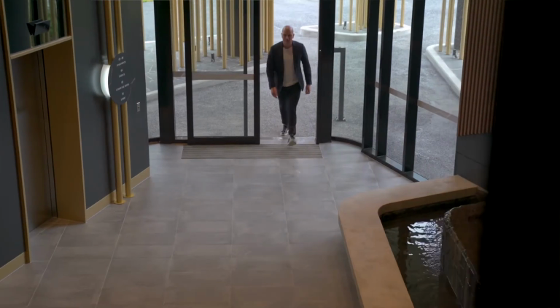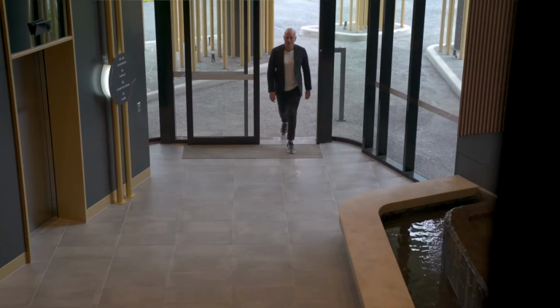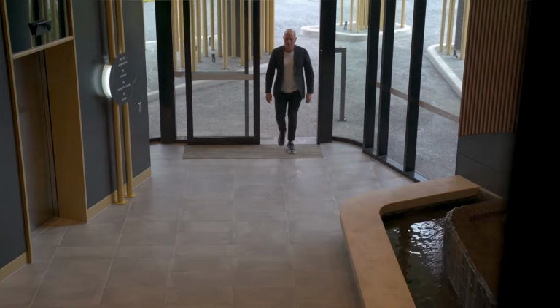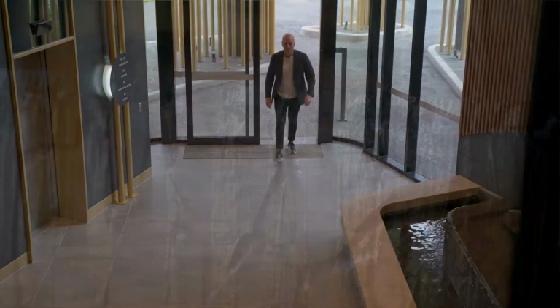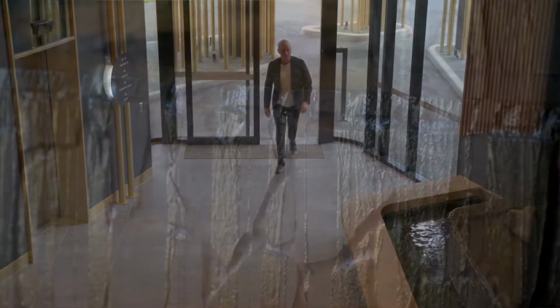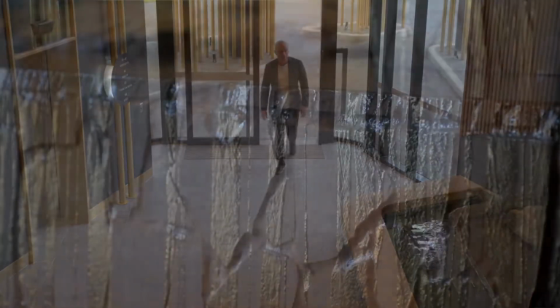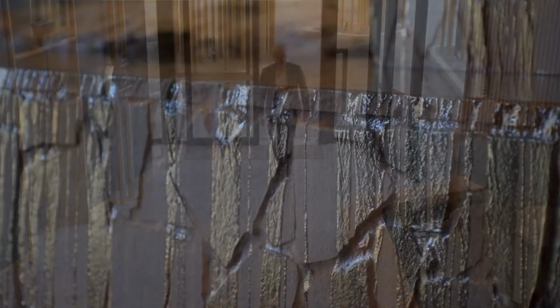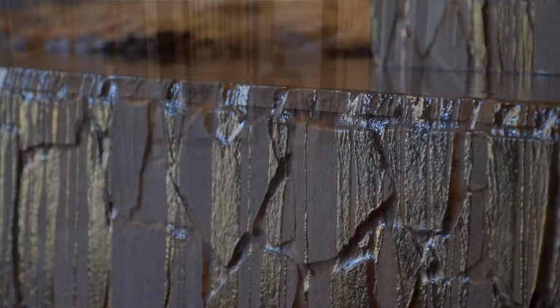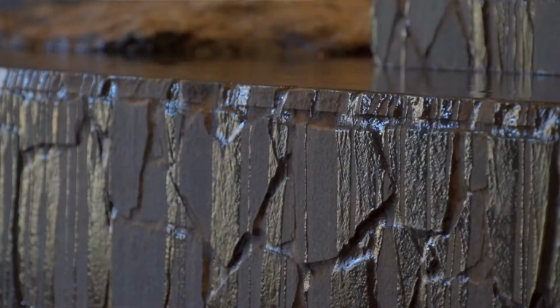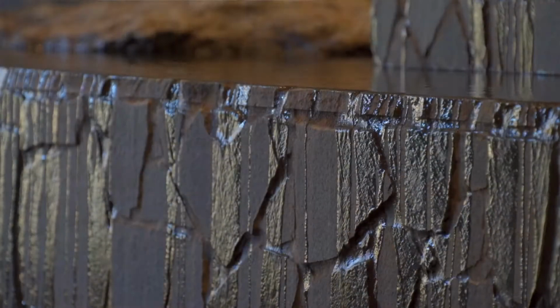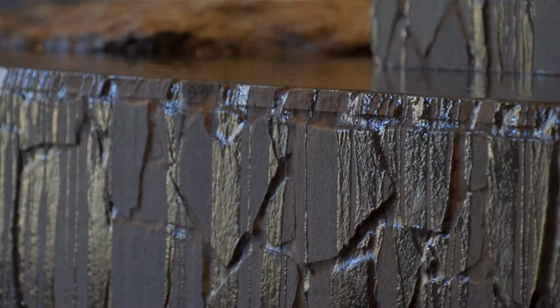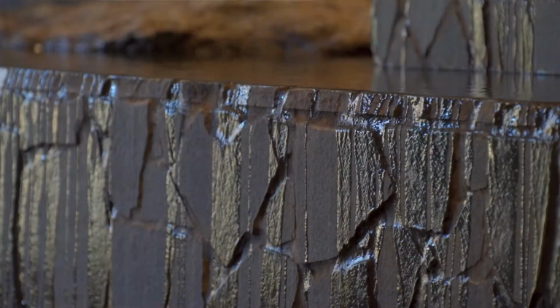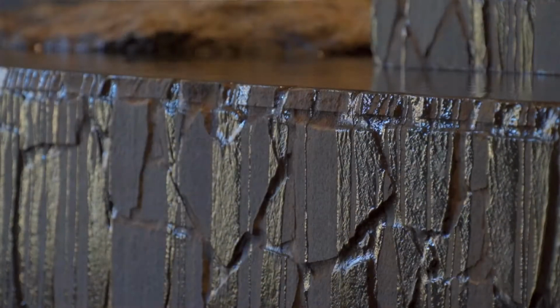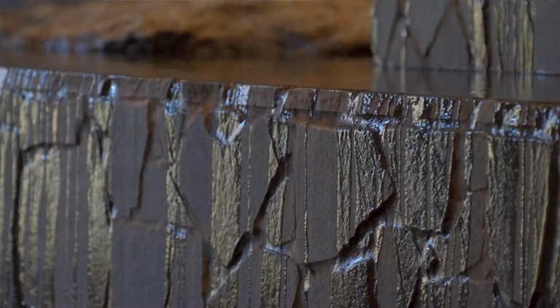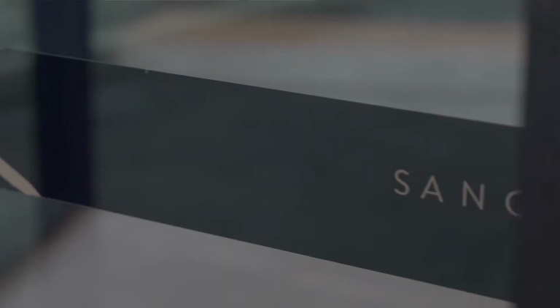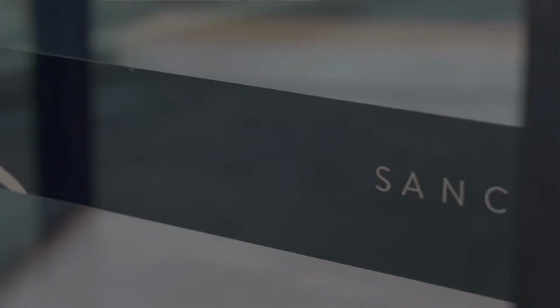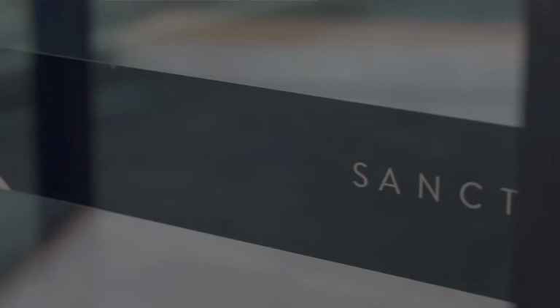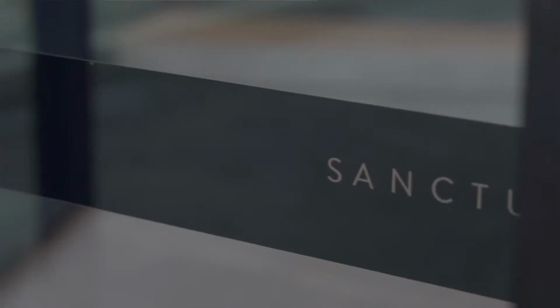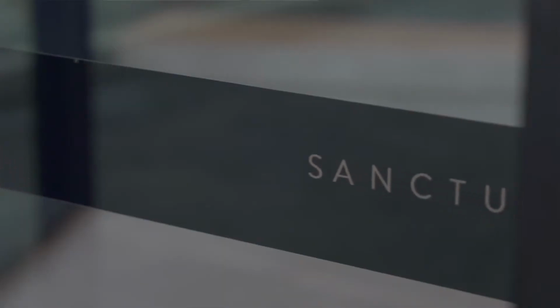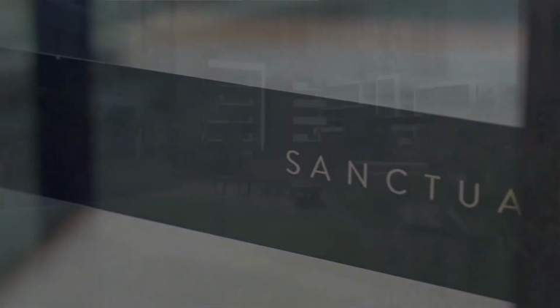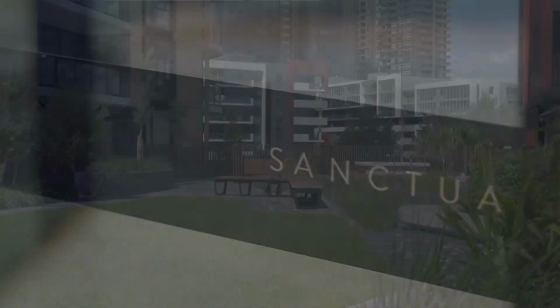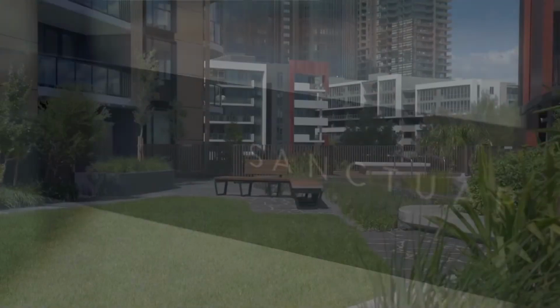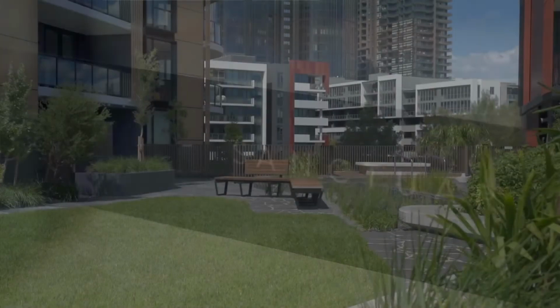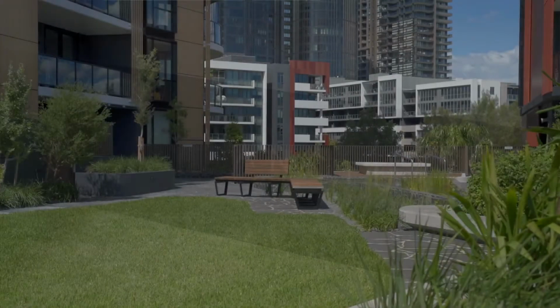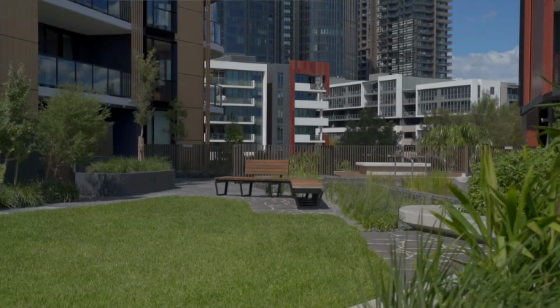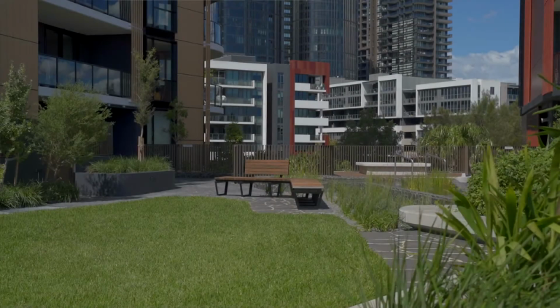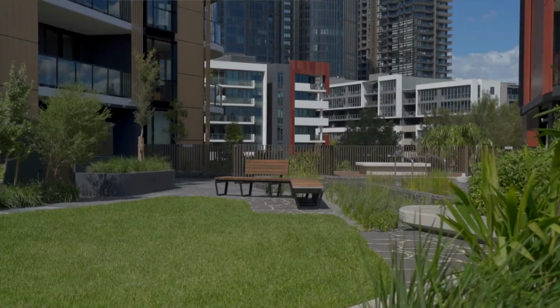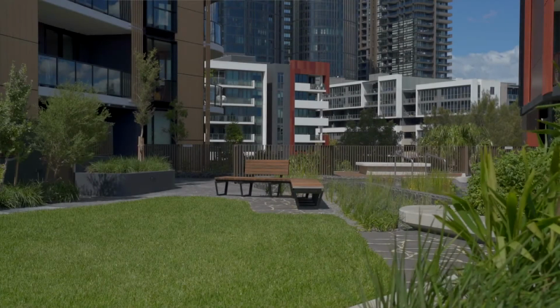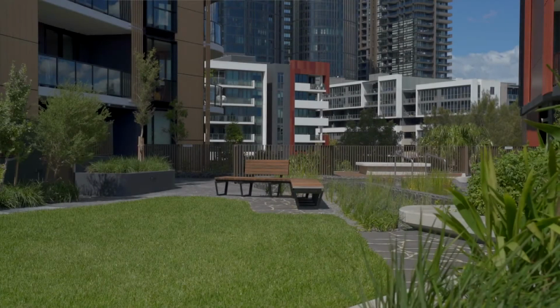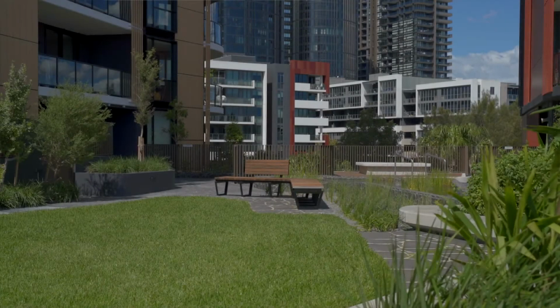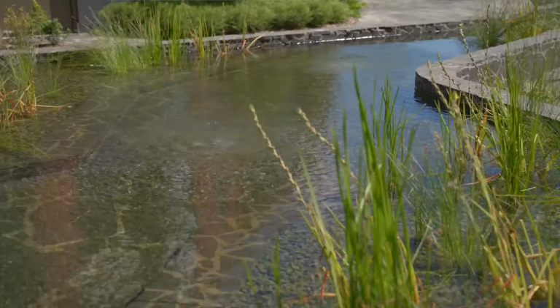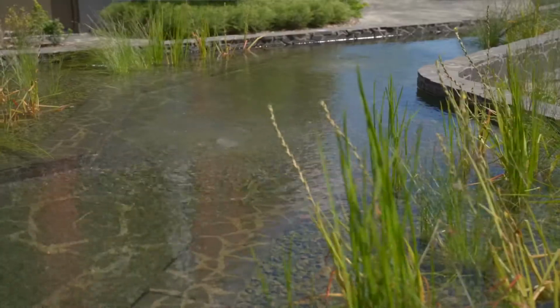You can go to the fourth level and there's a podium breakout space where you can relax, enjoy, and let the kids run around.